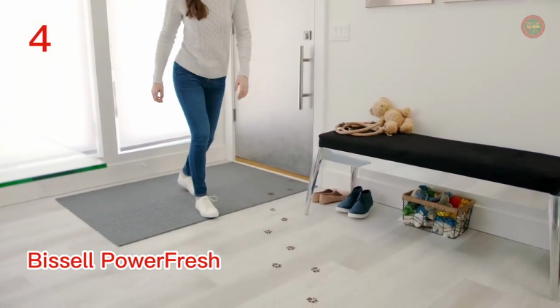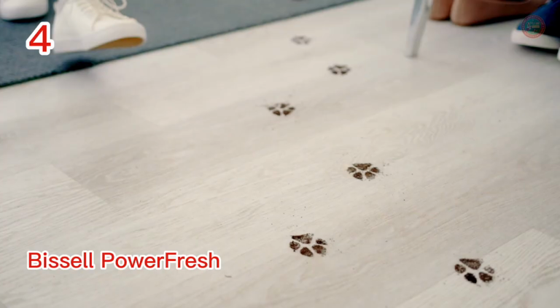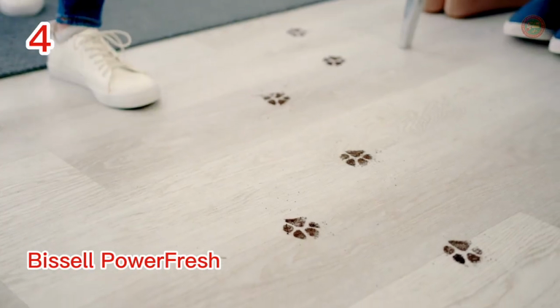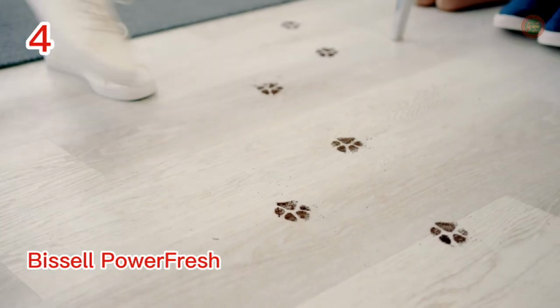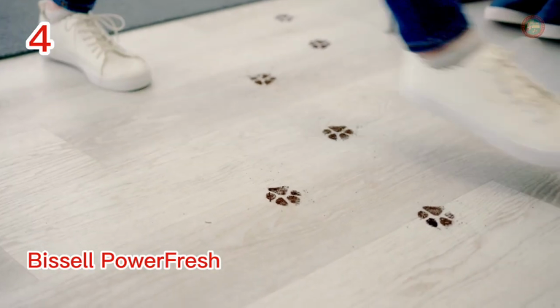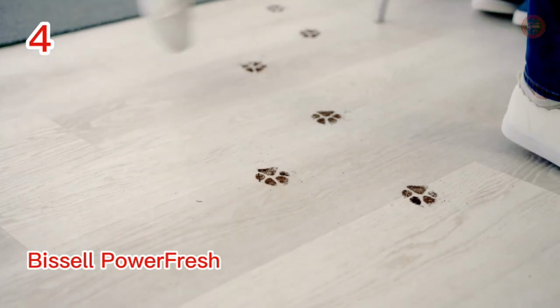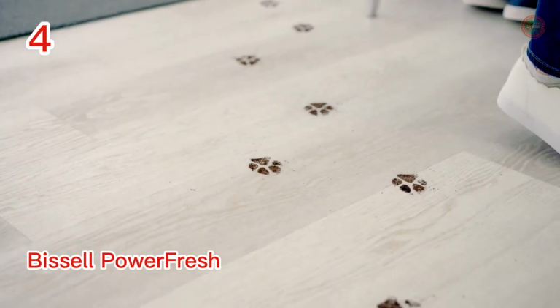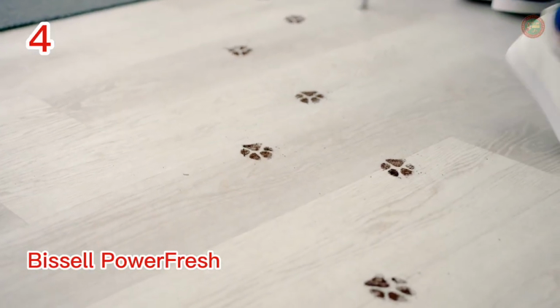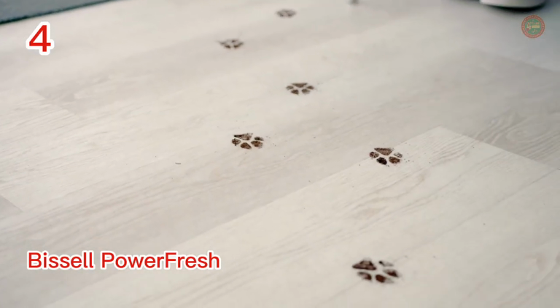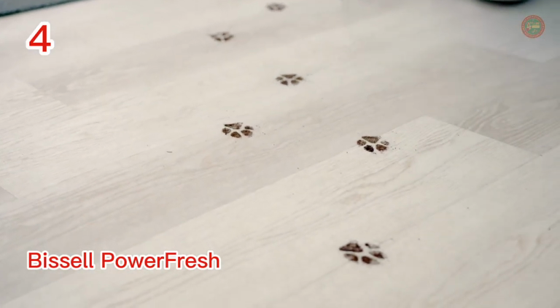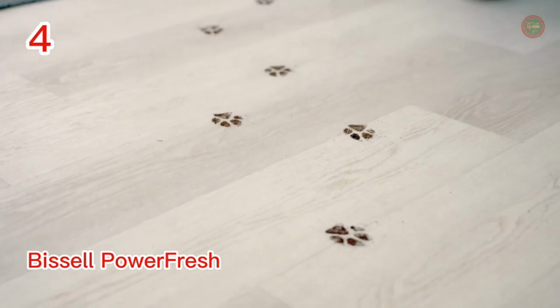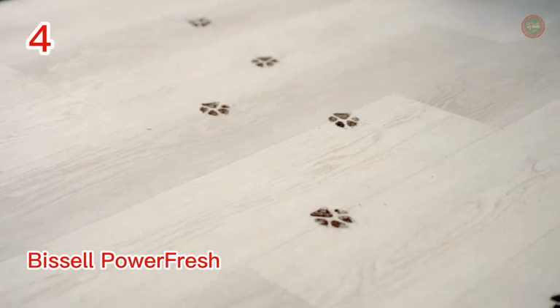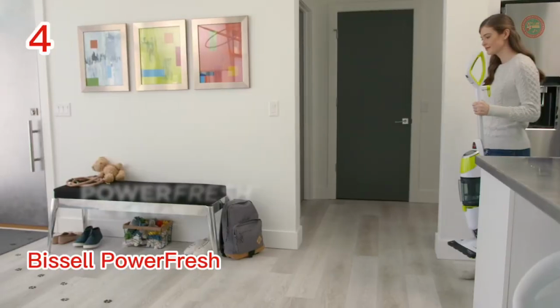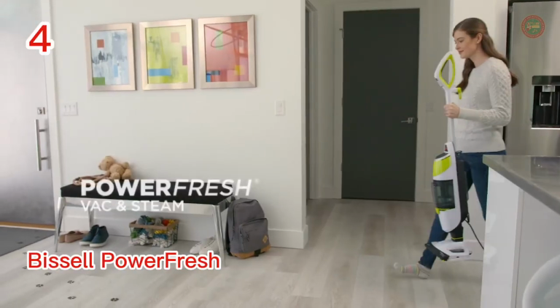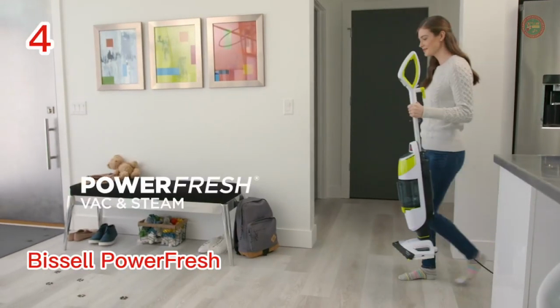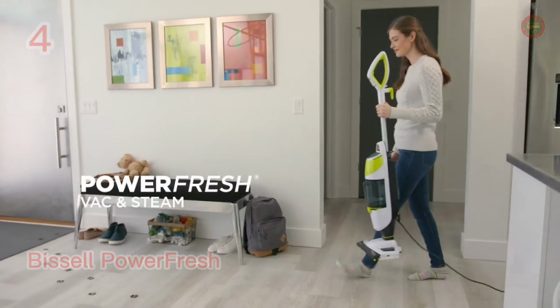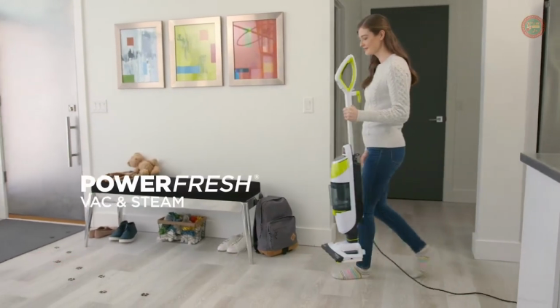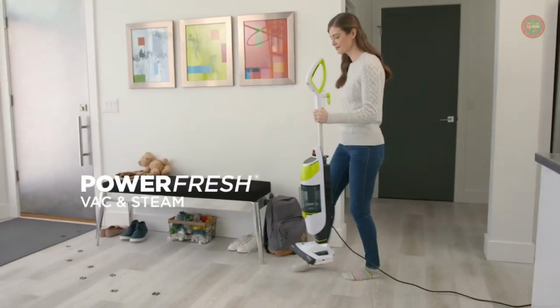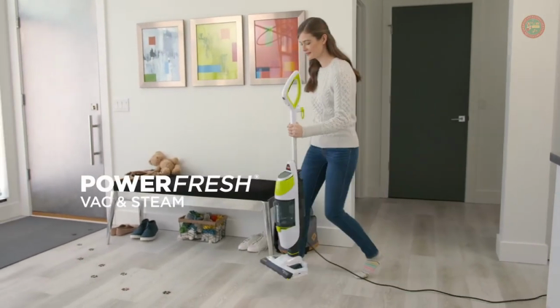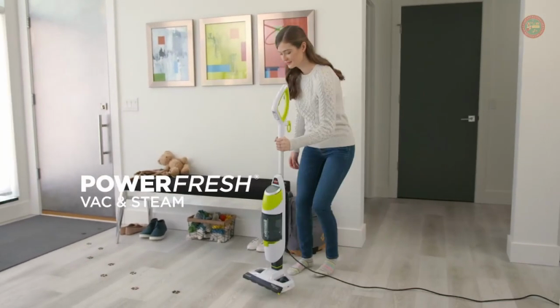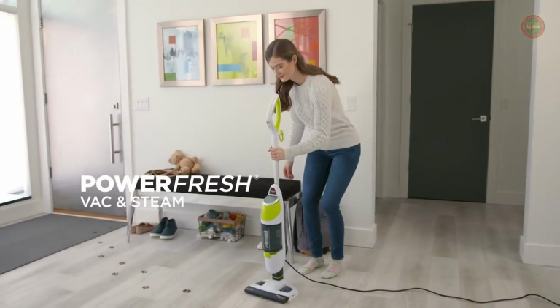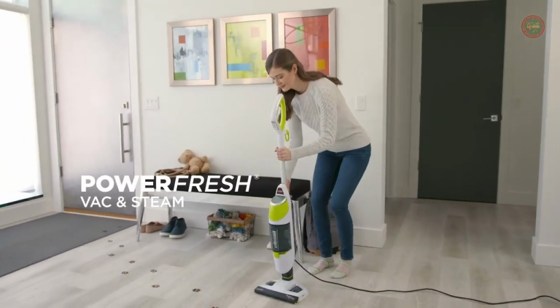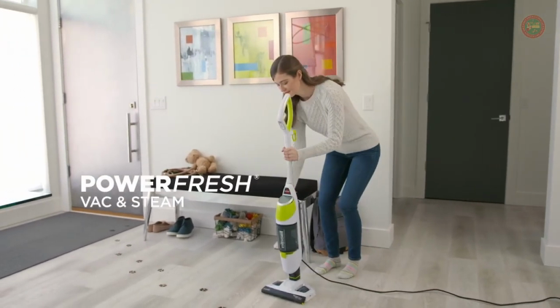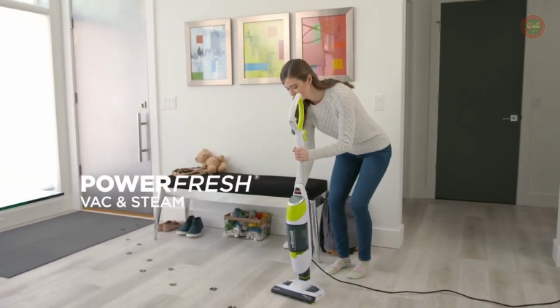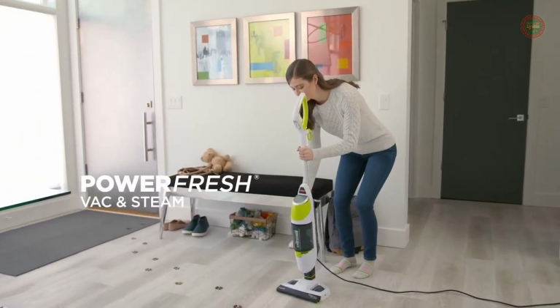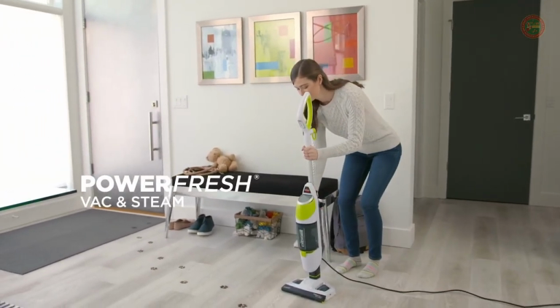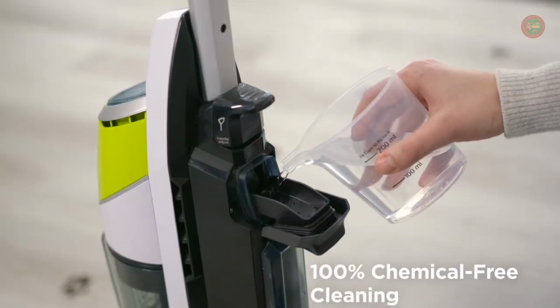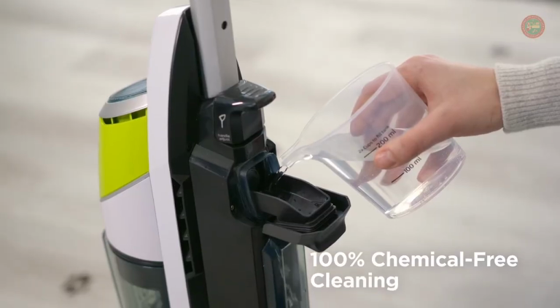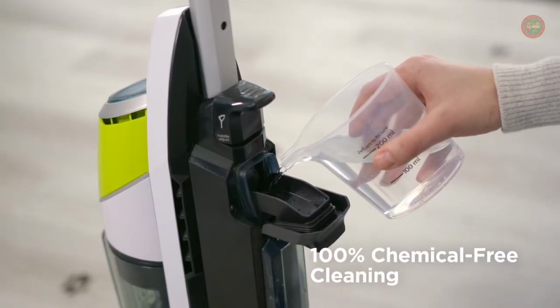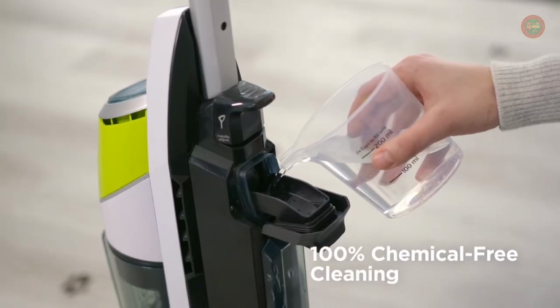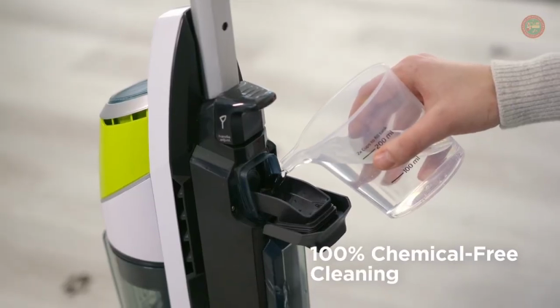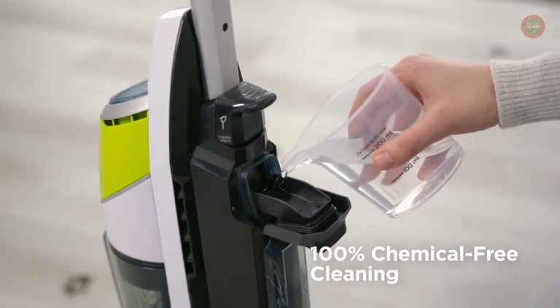The powerful cyclonic vacuum helps capture dirt and debris, so you can skip your multi-step cleaning routine and clean your floors in one easy step.